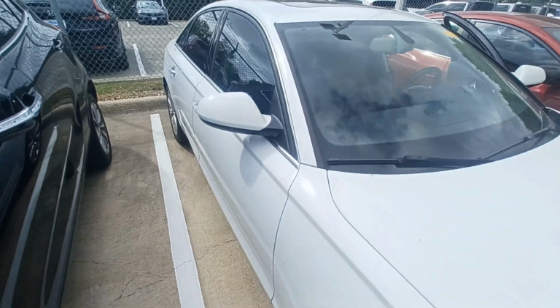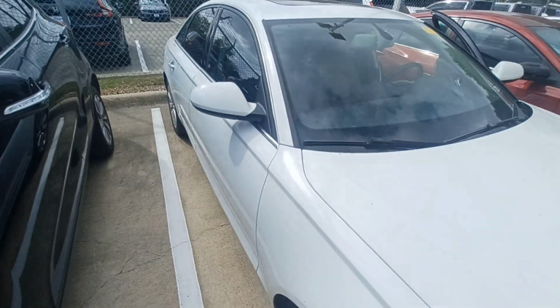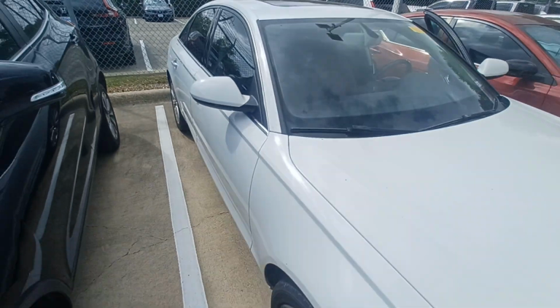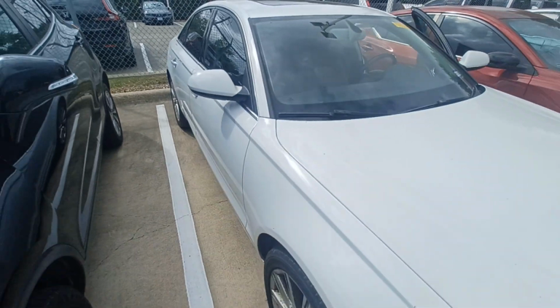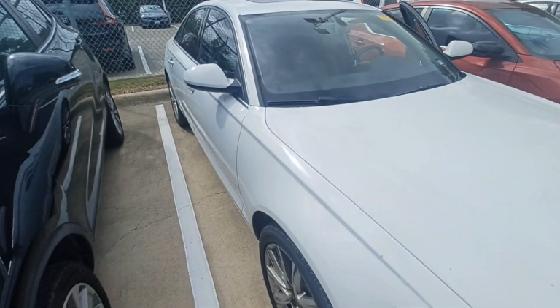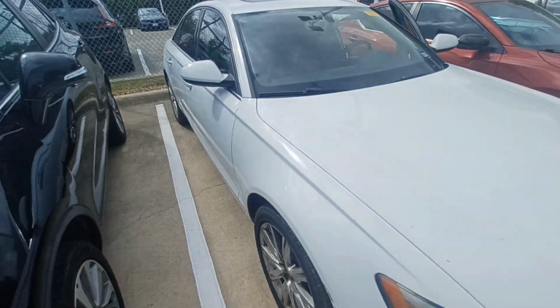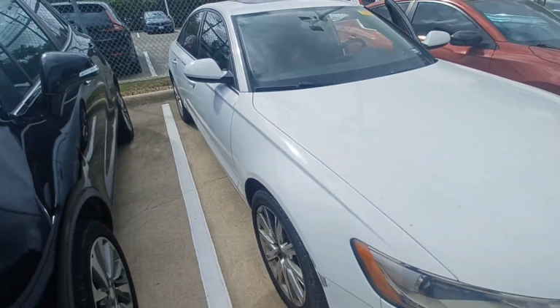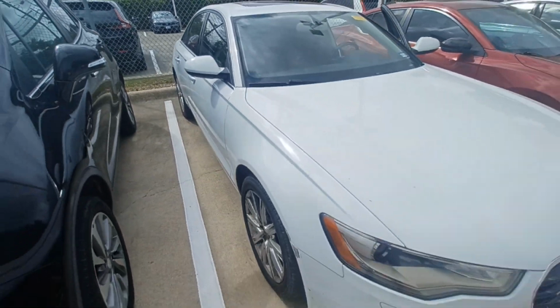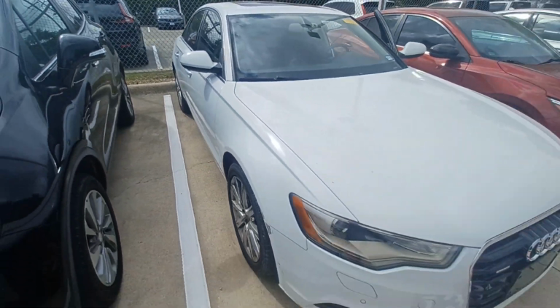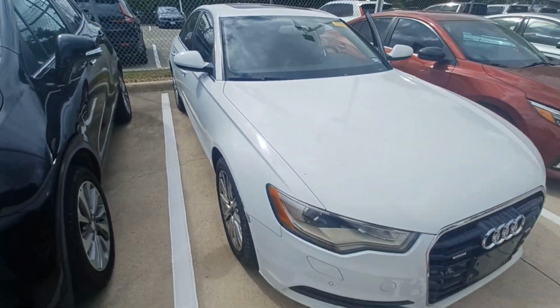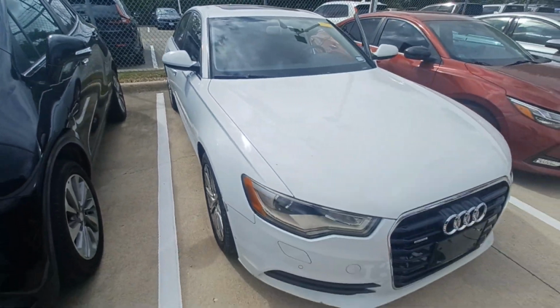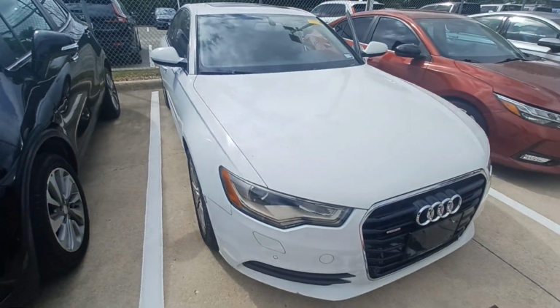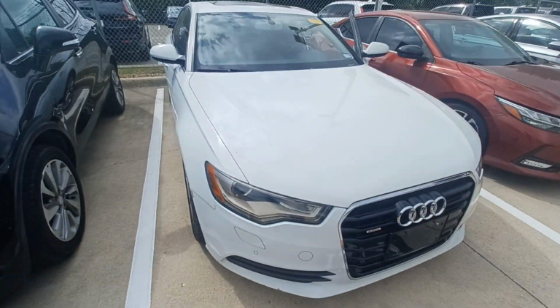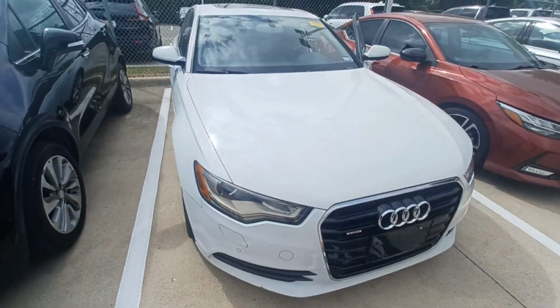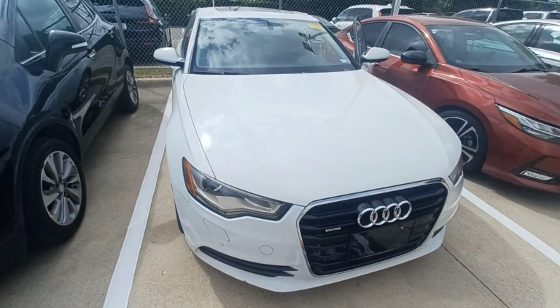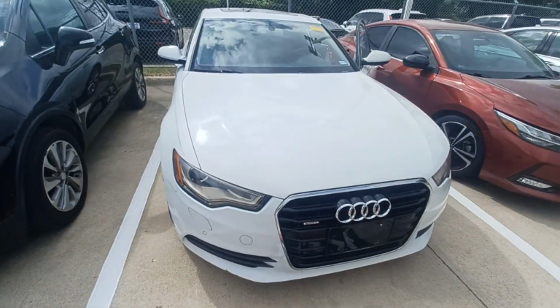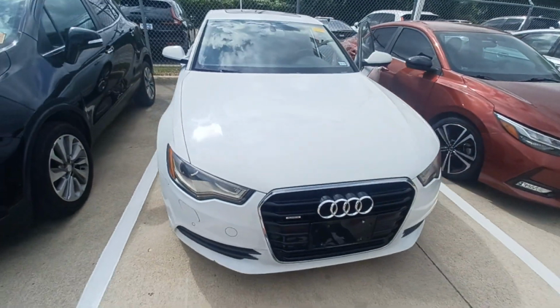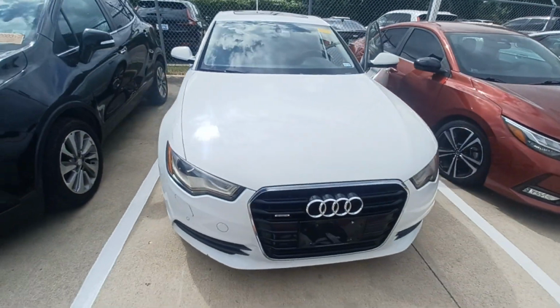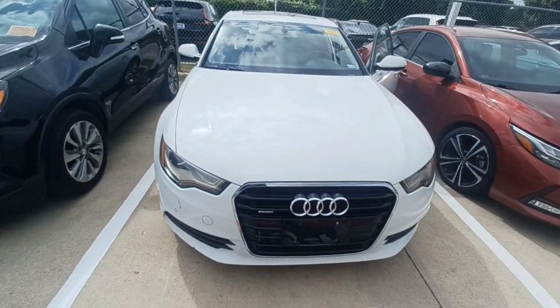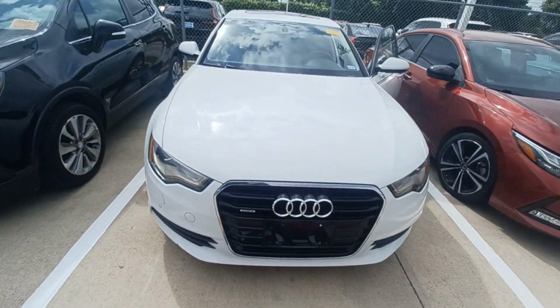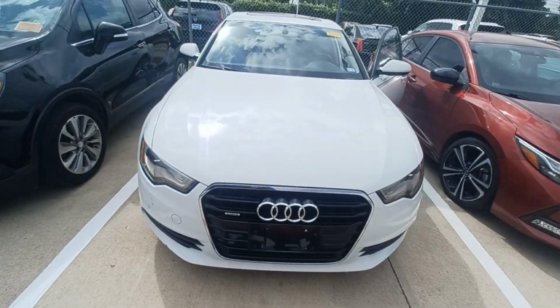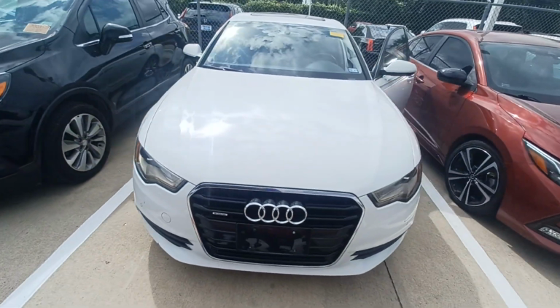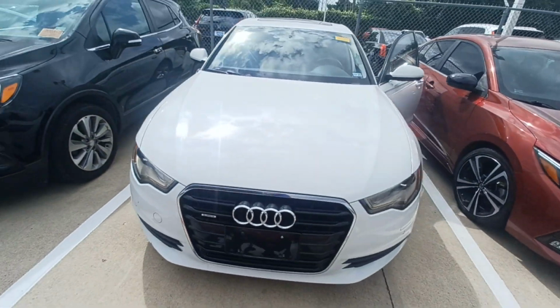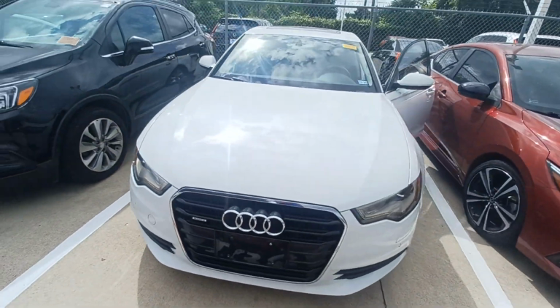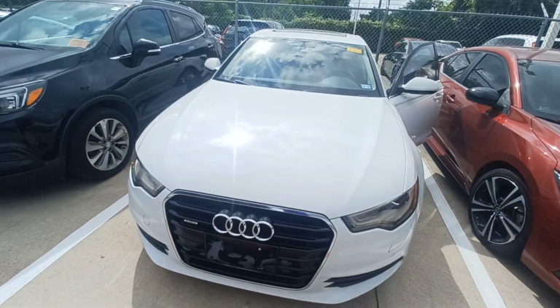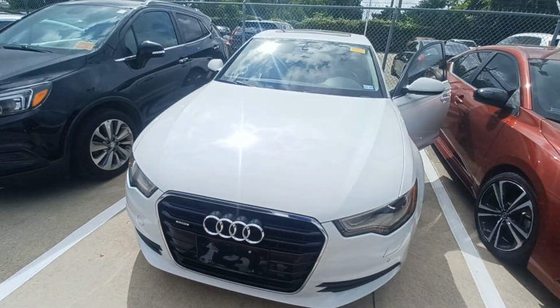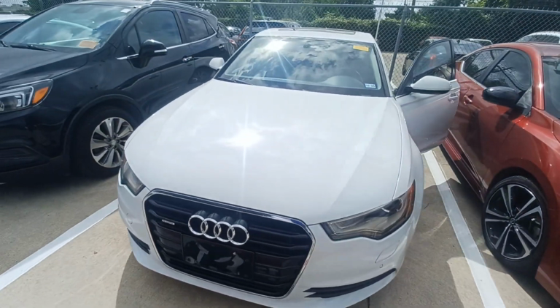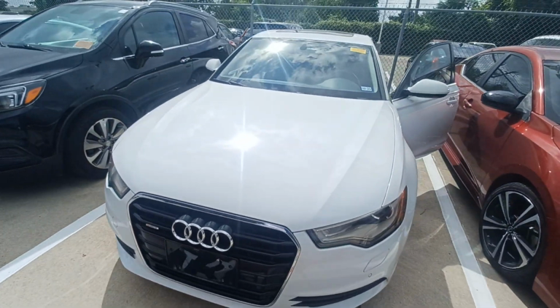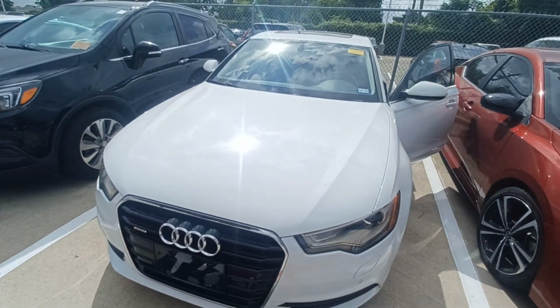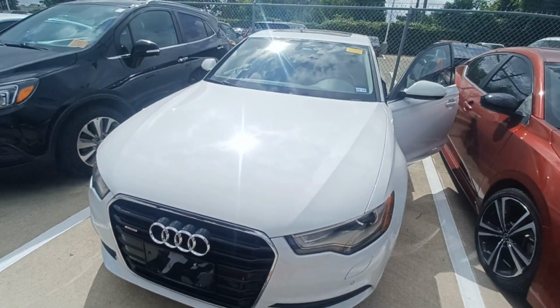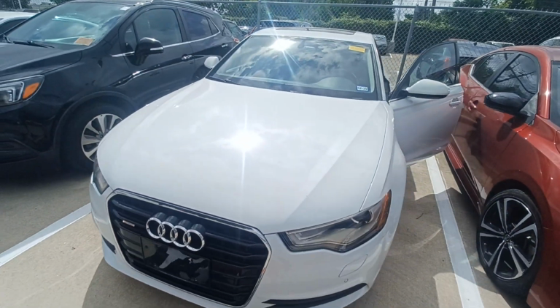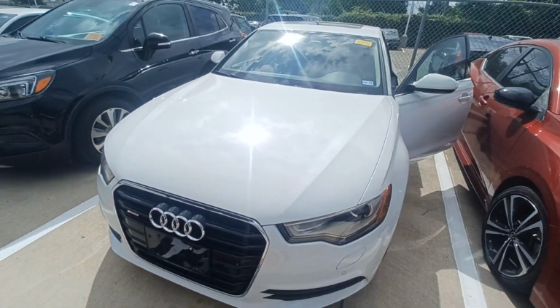And that's my 2013 Audi A6, and I'm Jason down here at Howdy Honda.